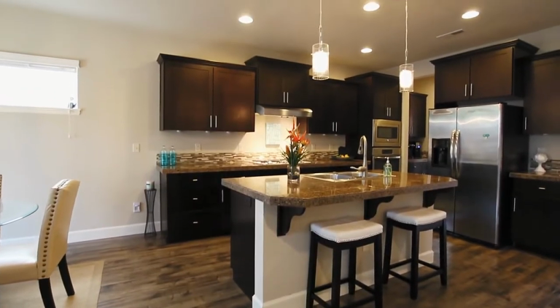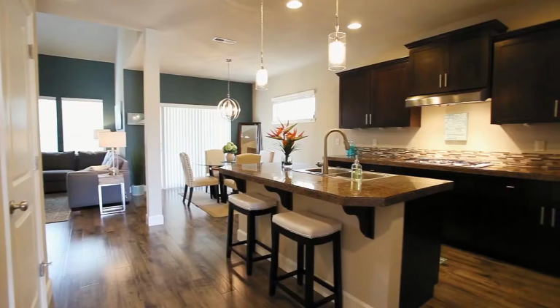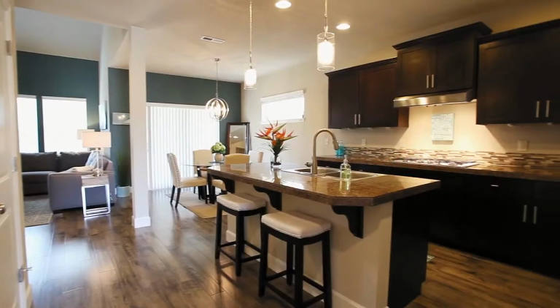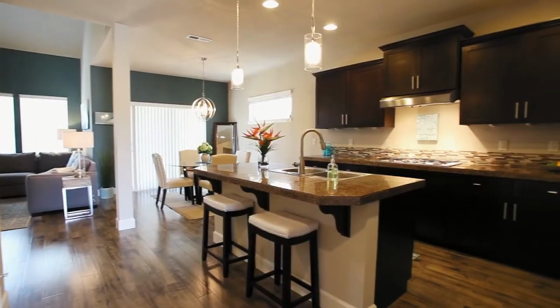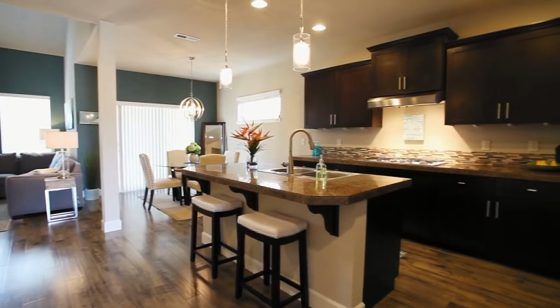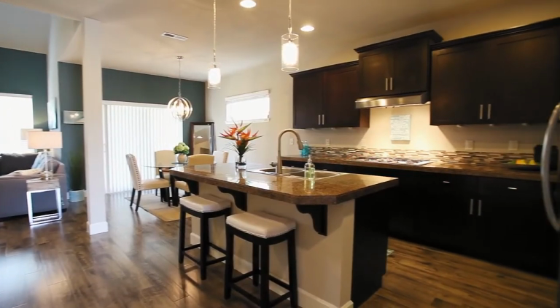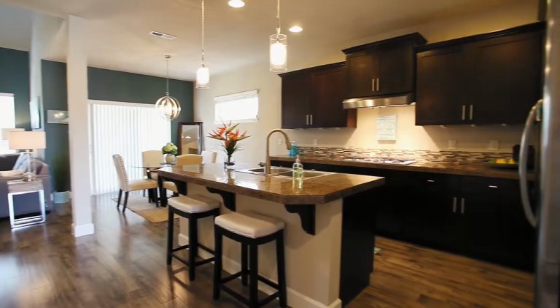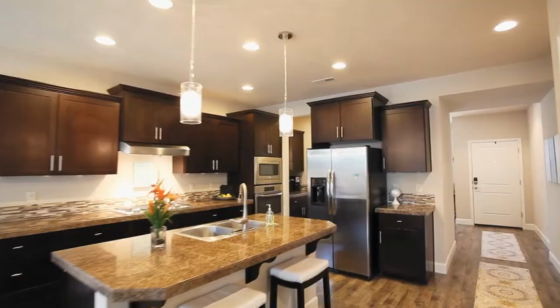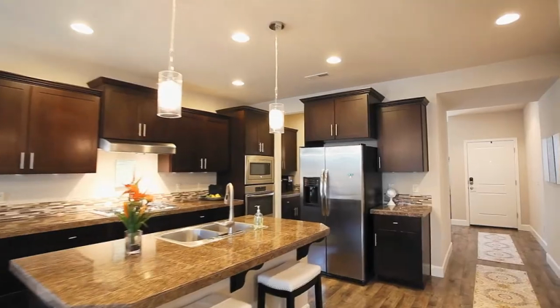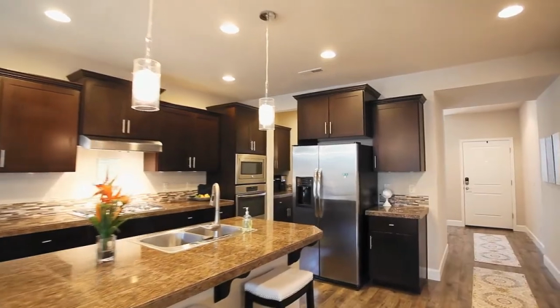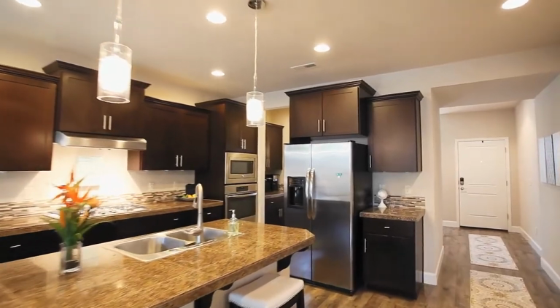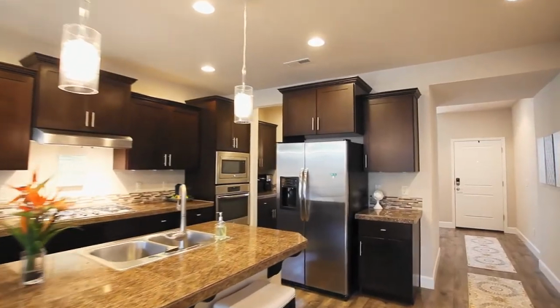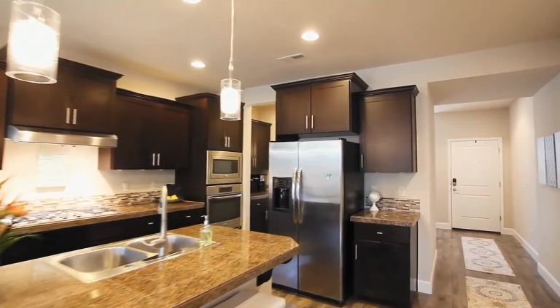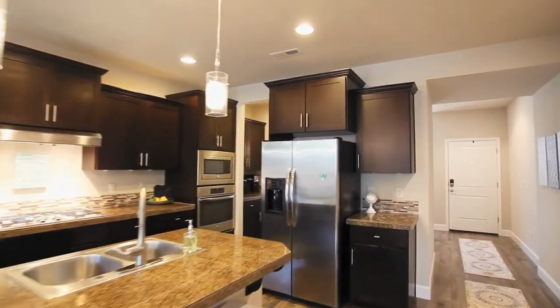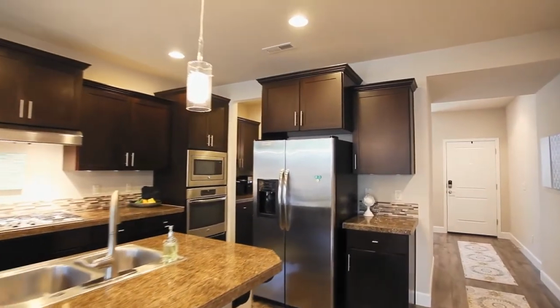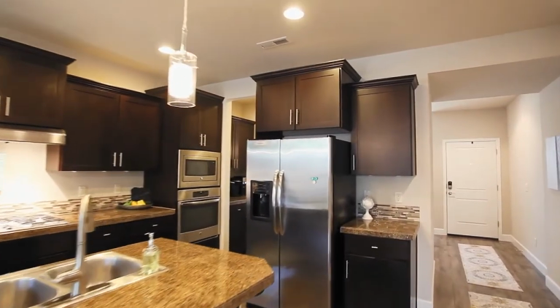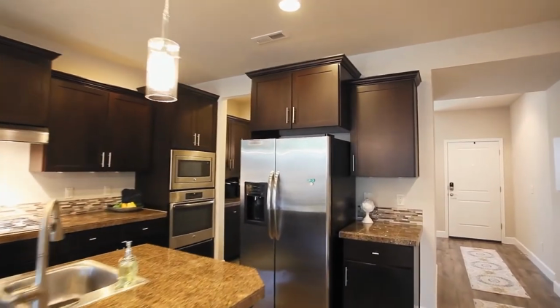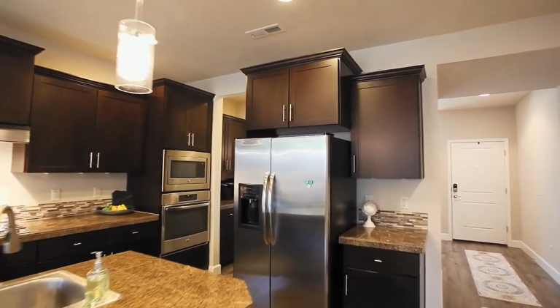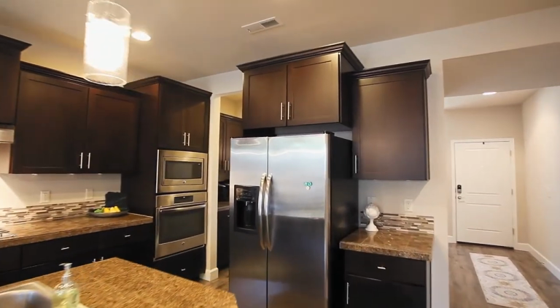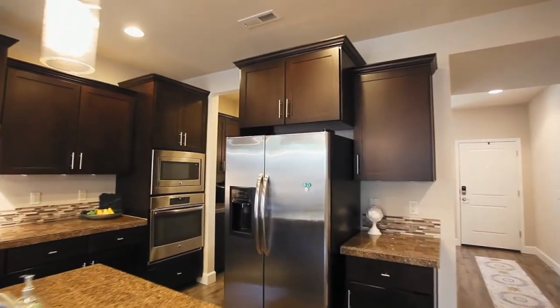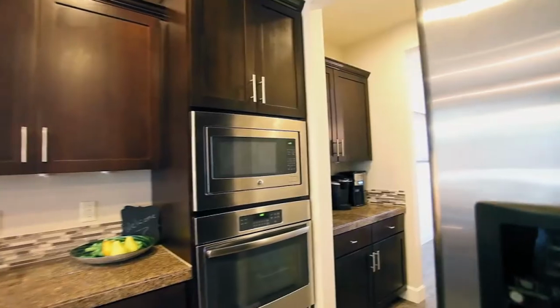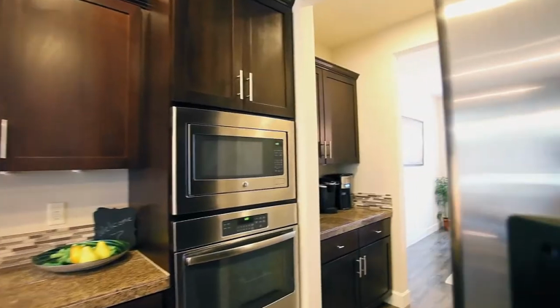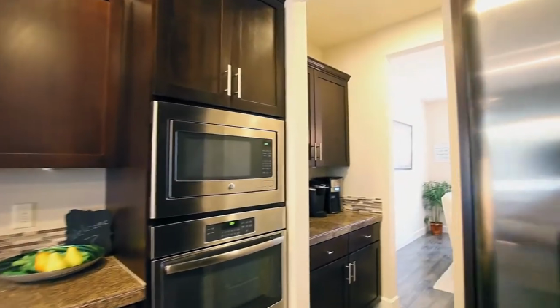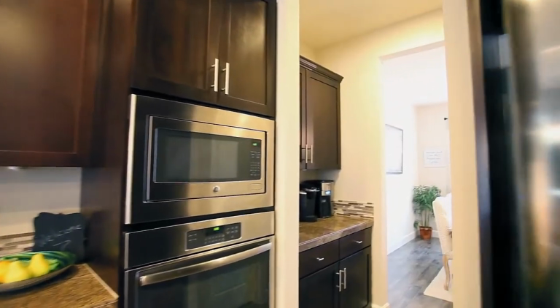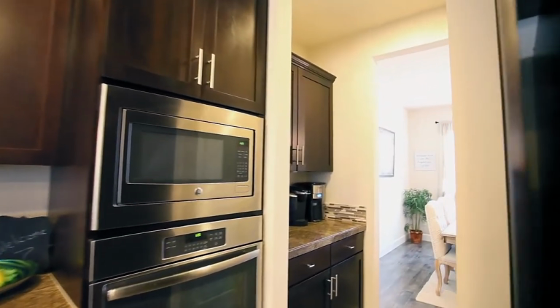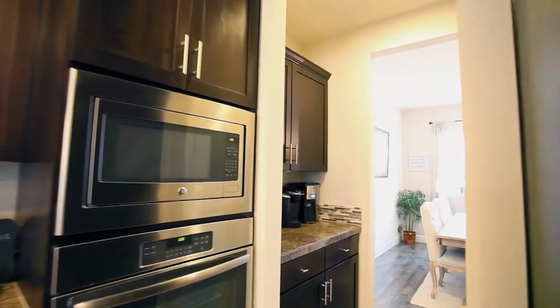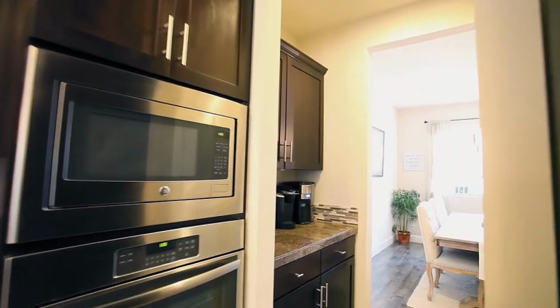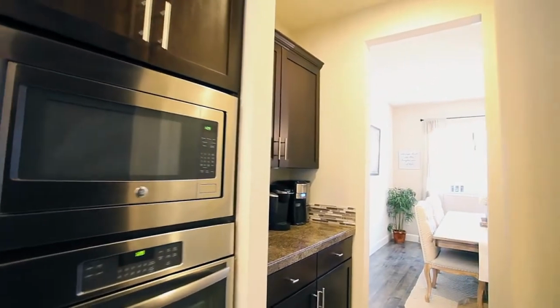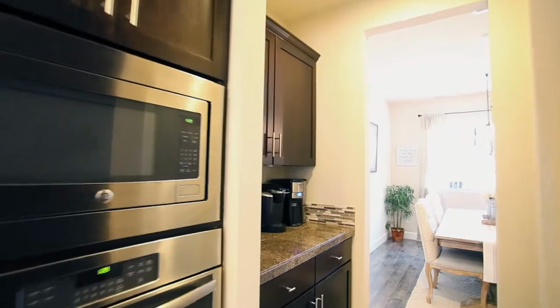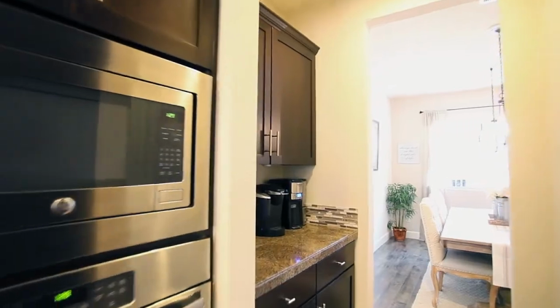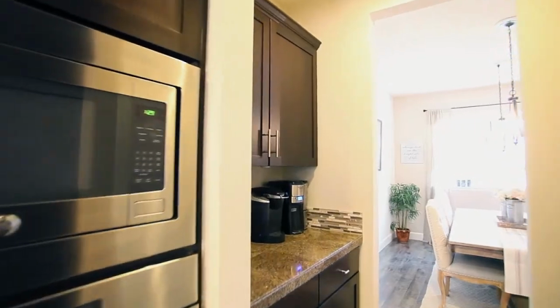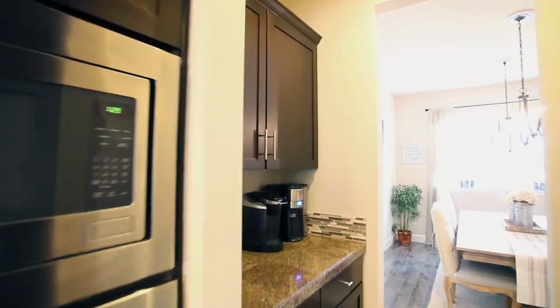The chef's kitchen features beautiful granite, a large island, a walk-in pantry, and breakfast bar seating, plus a butler's pantry.